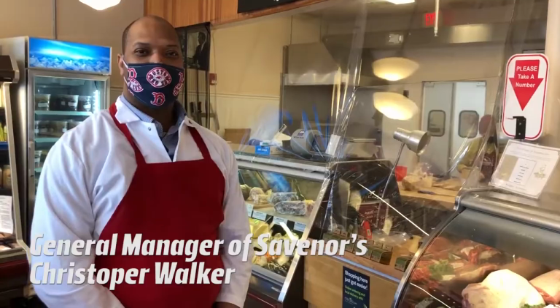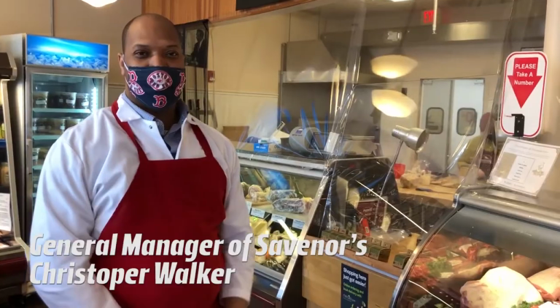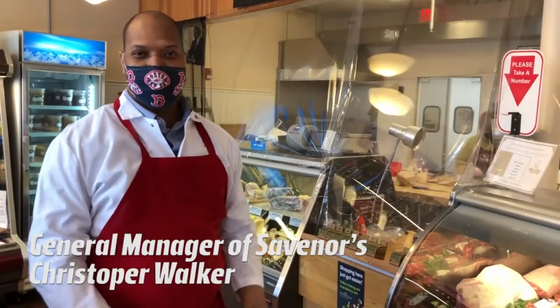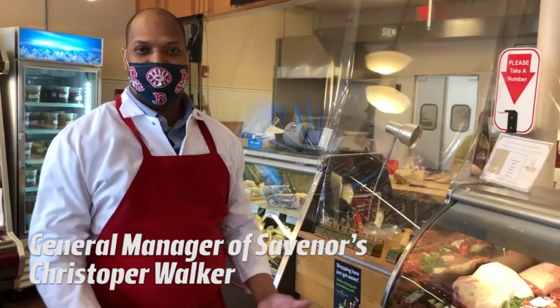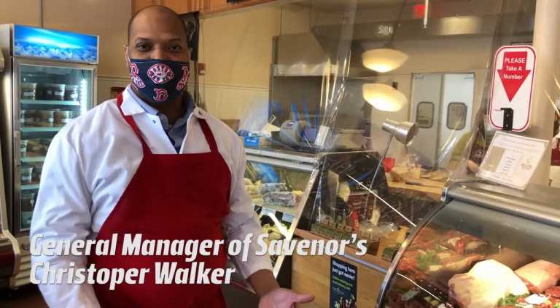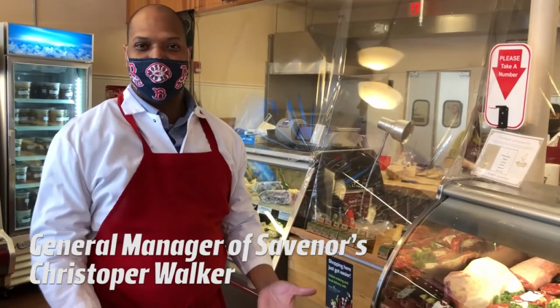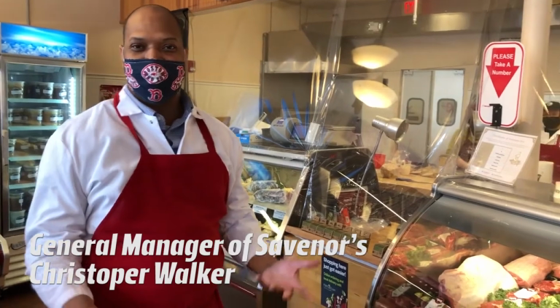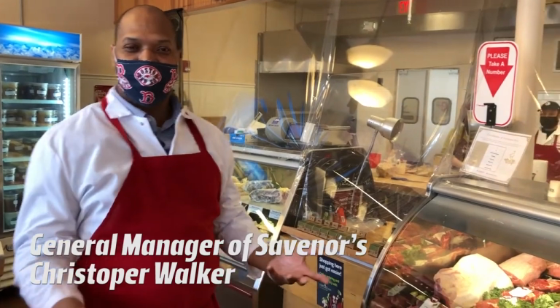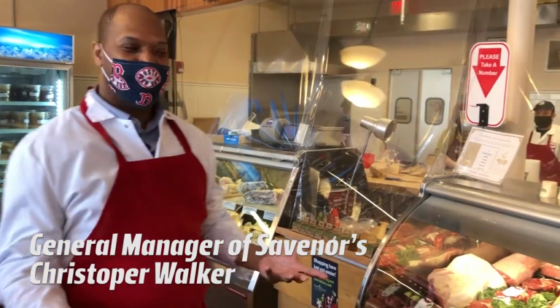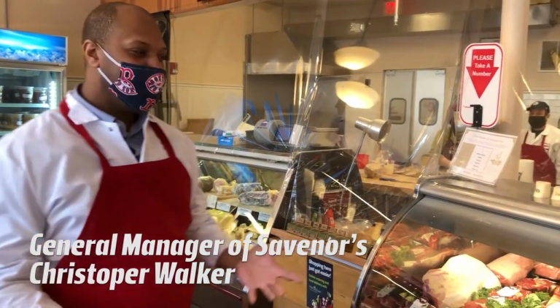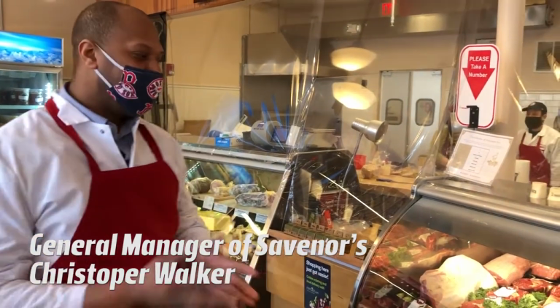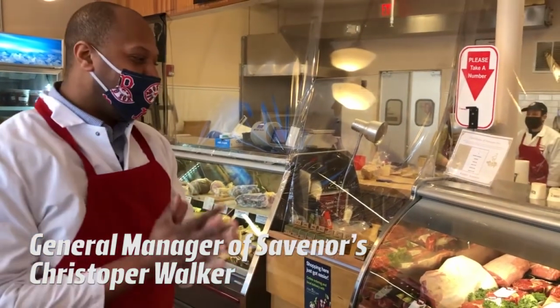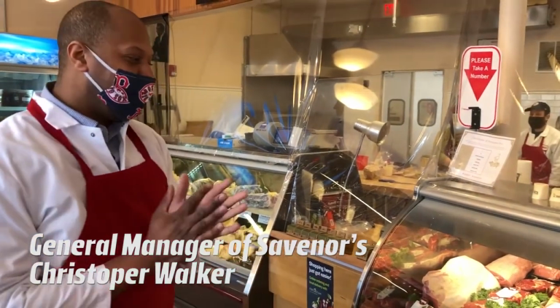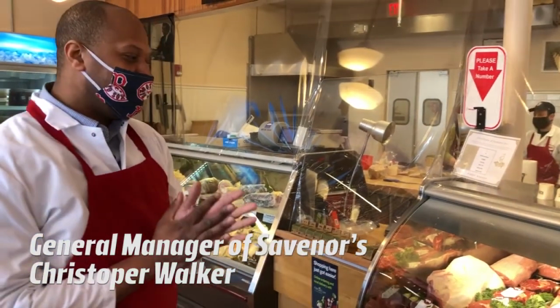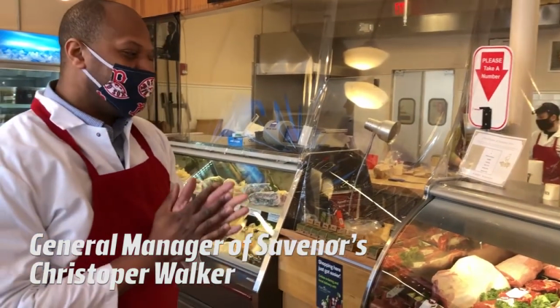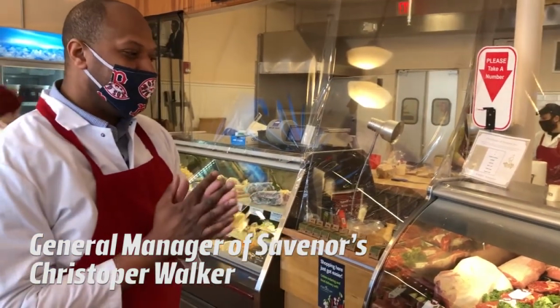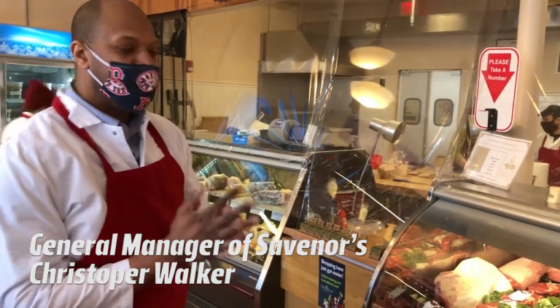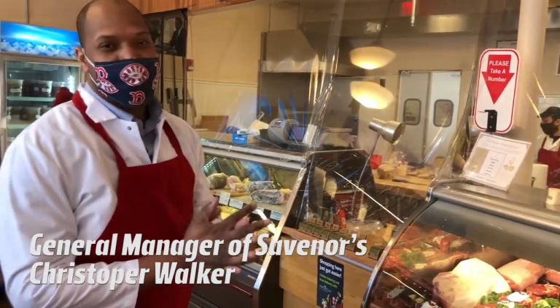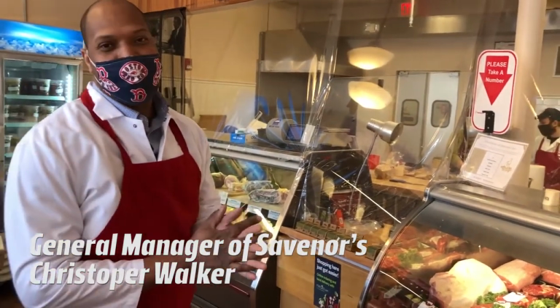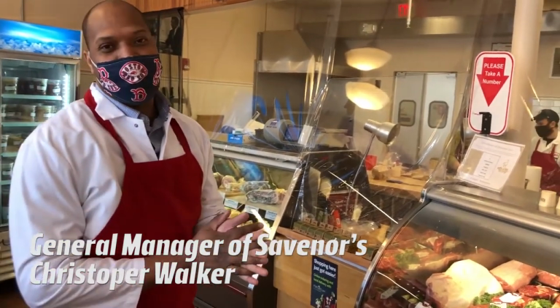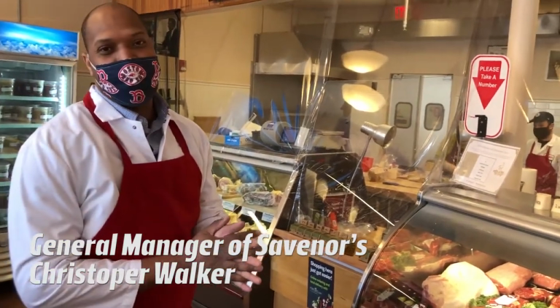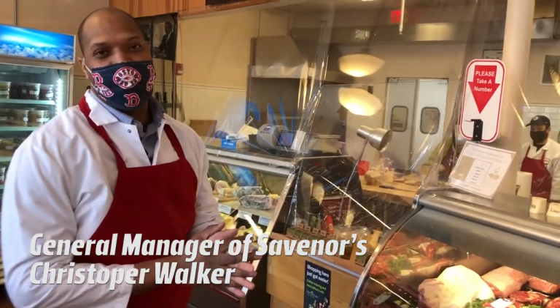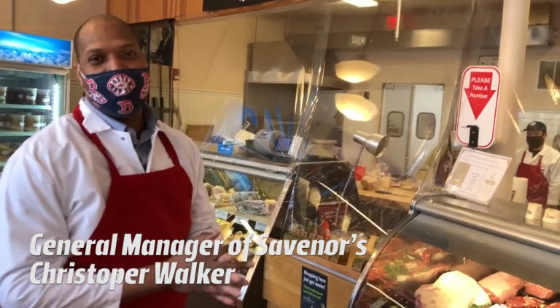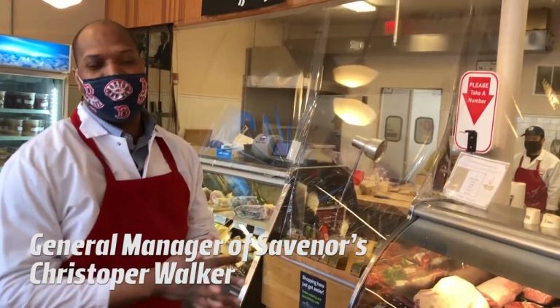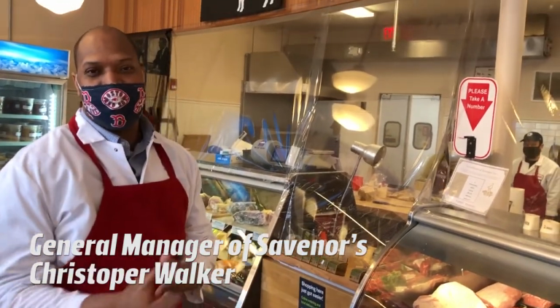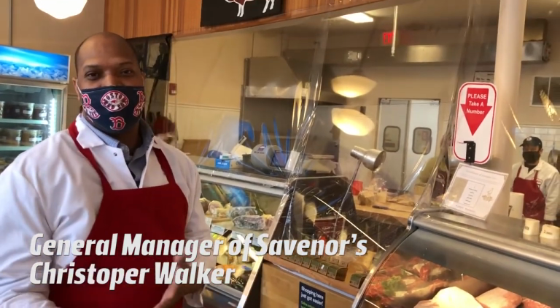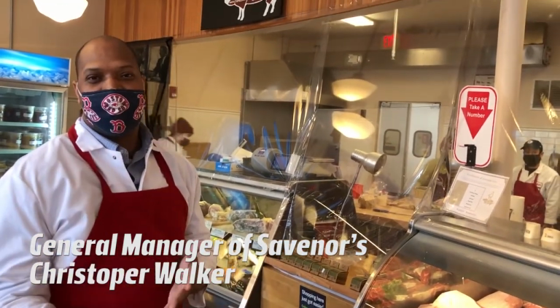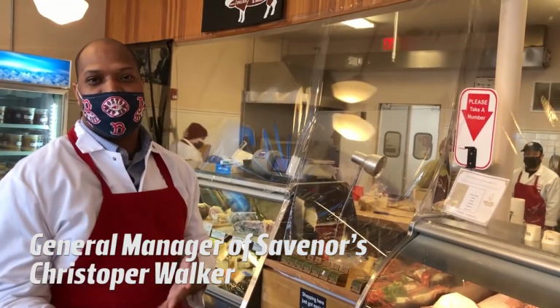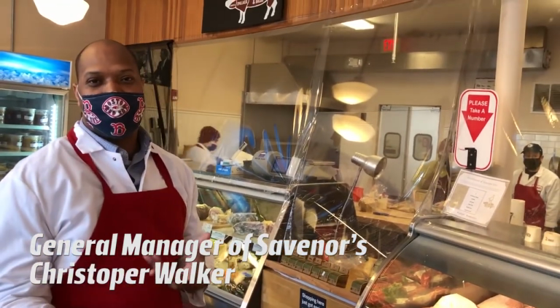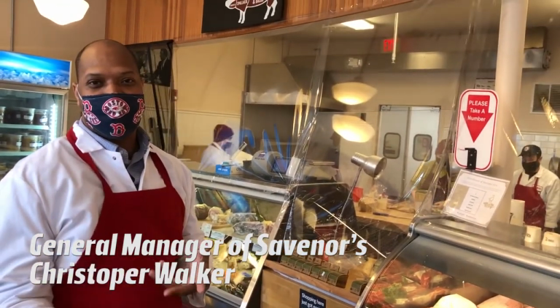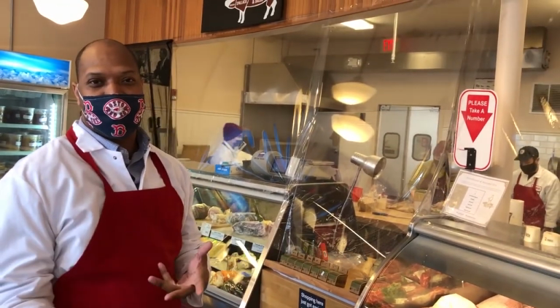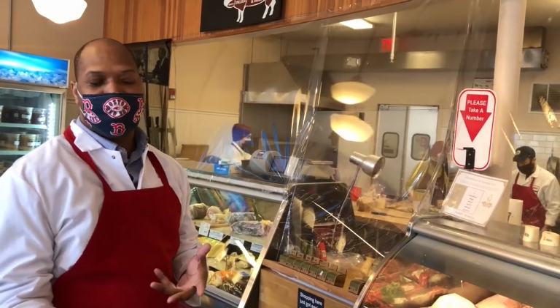Welcome to Sabanars Virtually. Today we're going to talk about, in the video you saw, prime tenderloin.